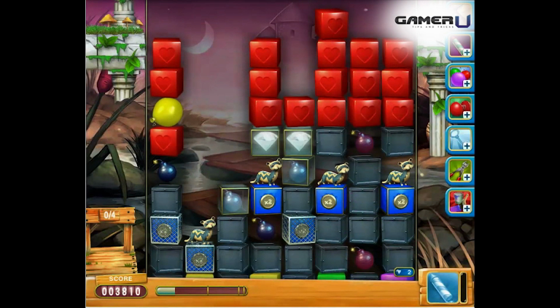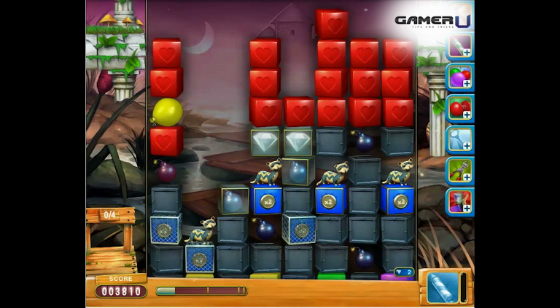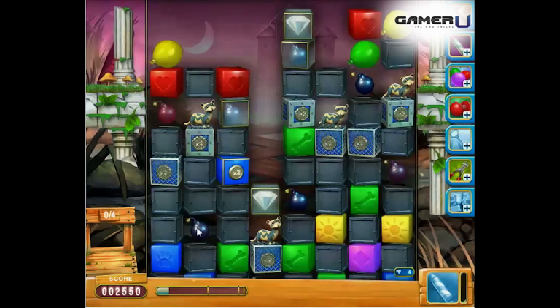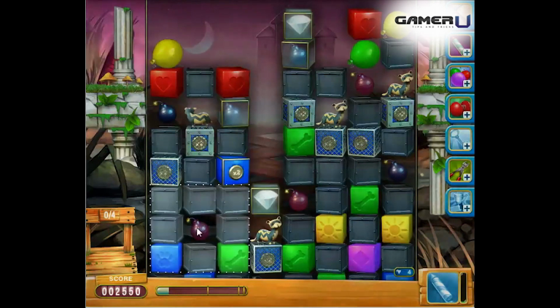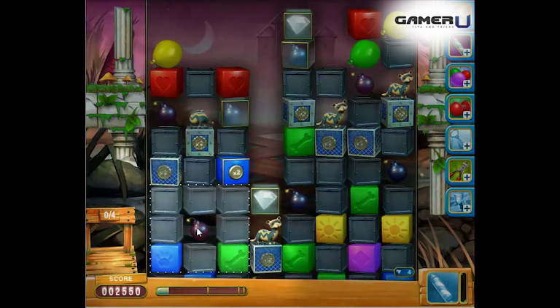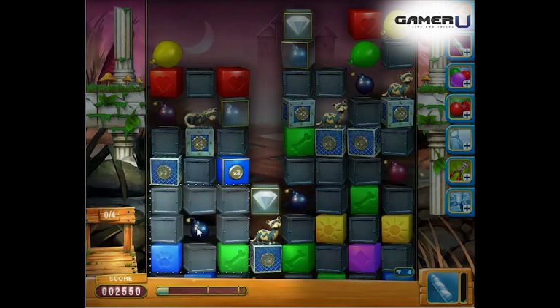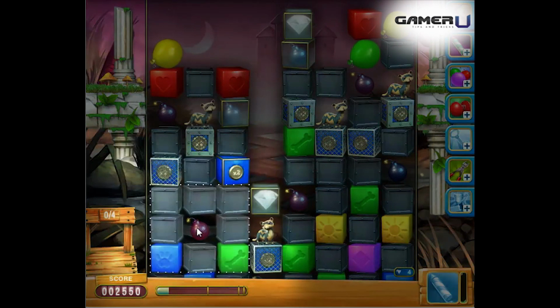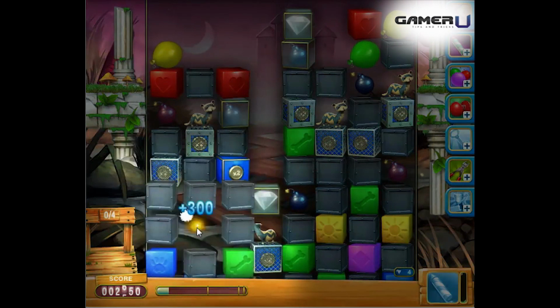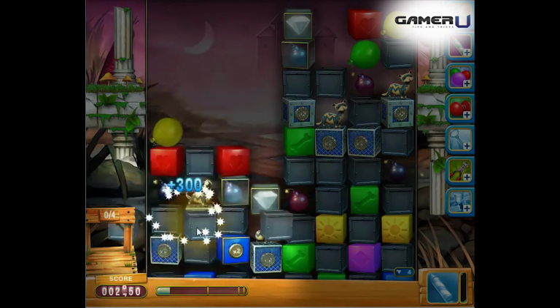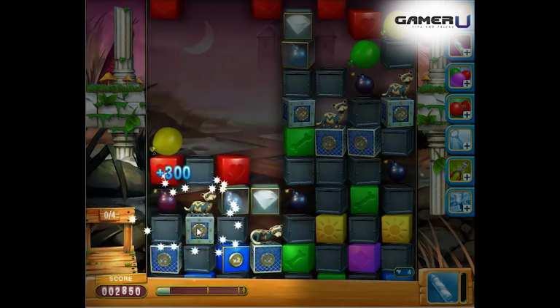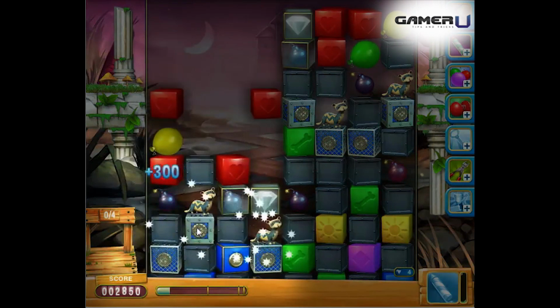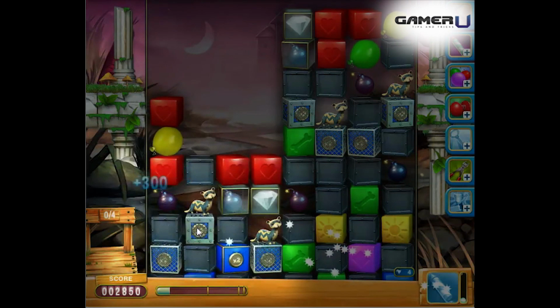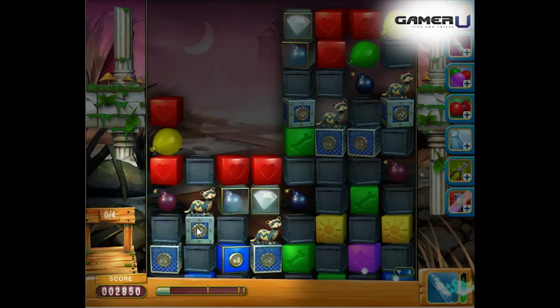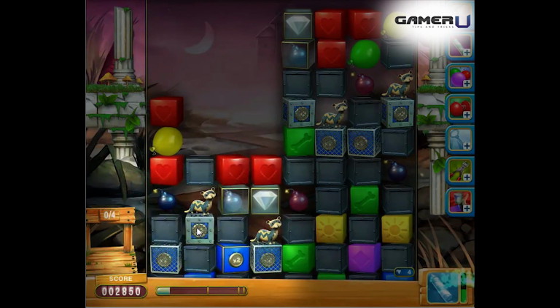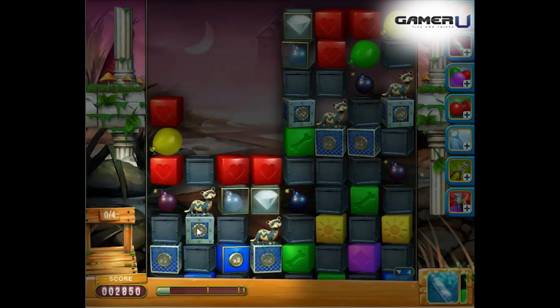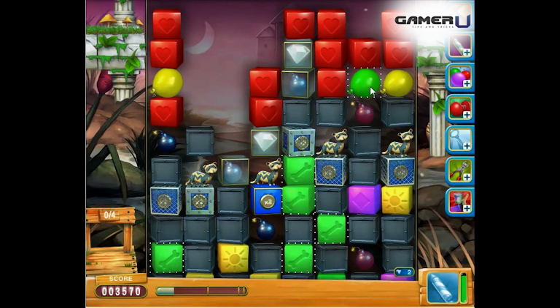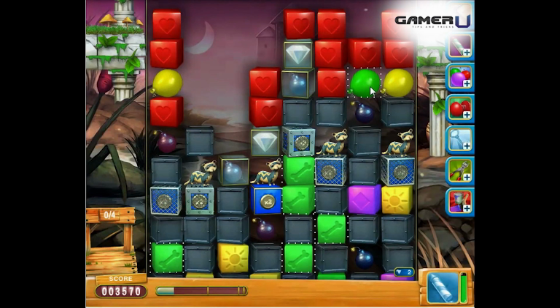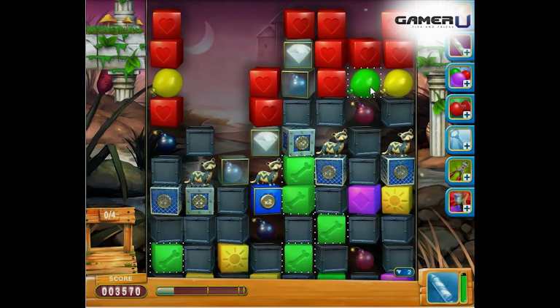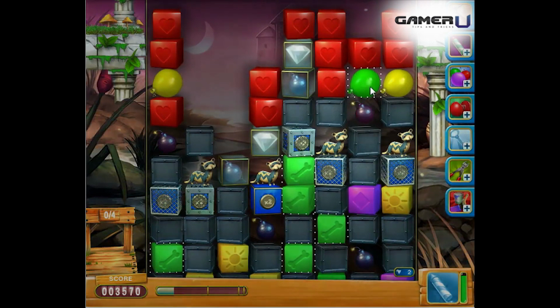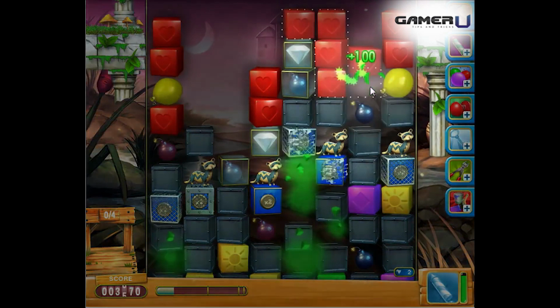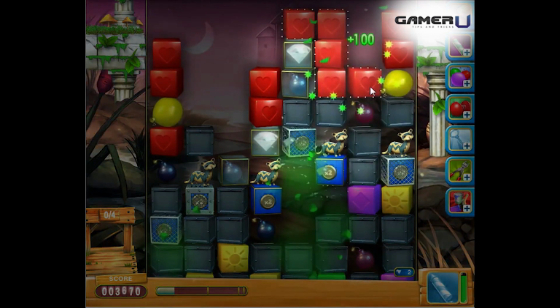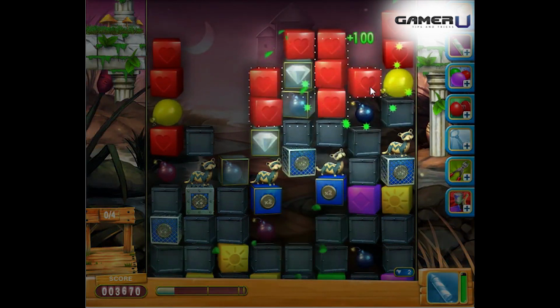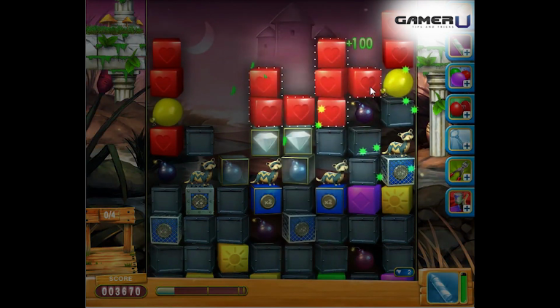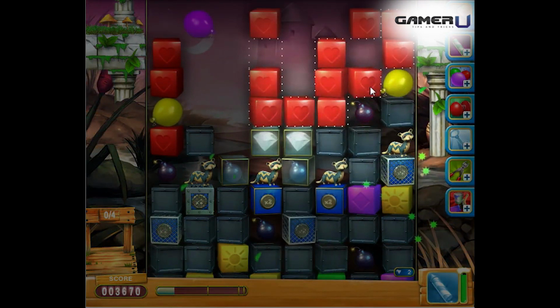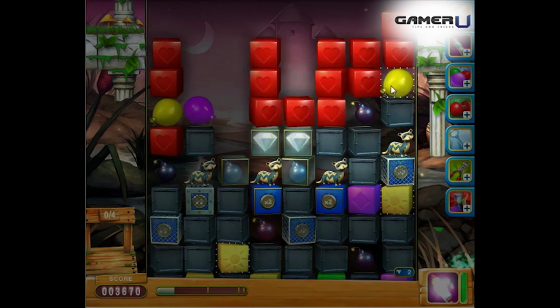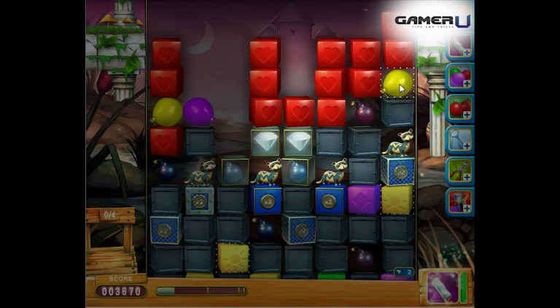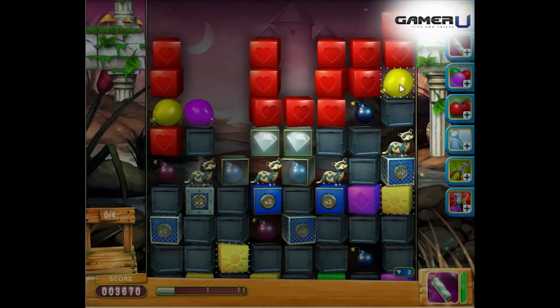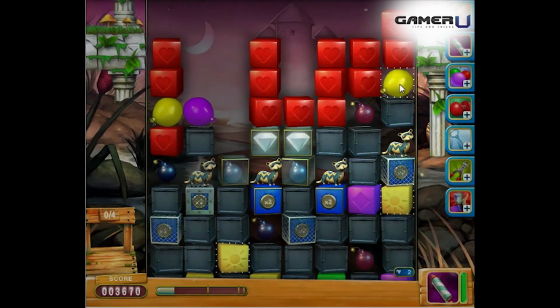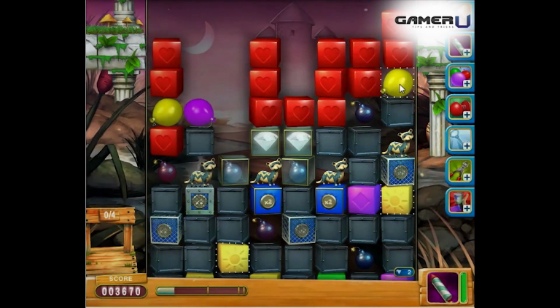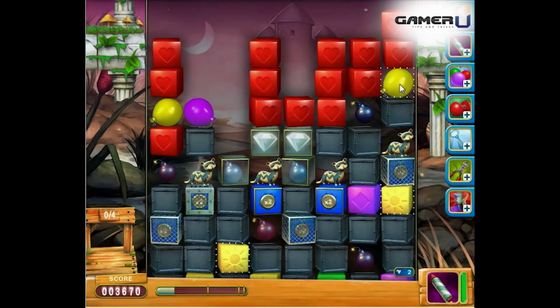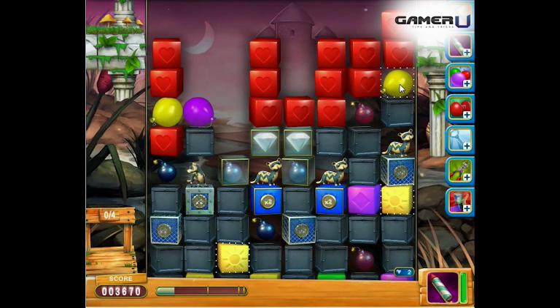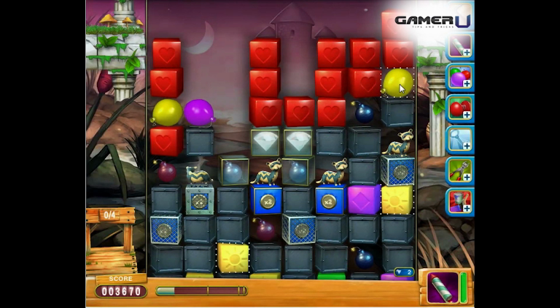Tip 4: Activate bombs to clear metal boxes and activate the color pops to clear the regular blocks. That's it and good luck.